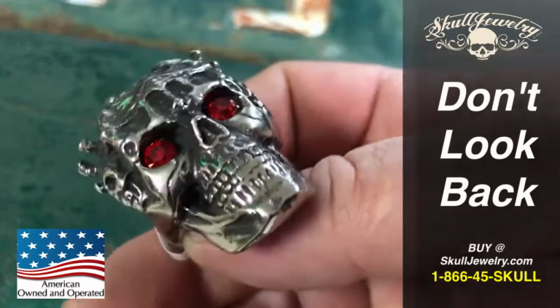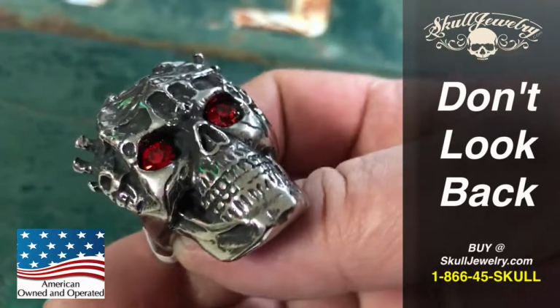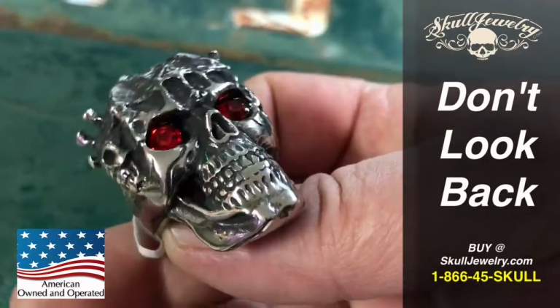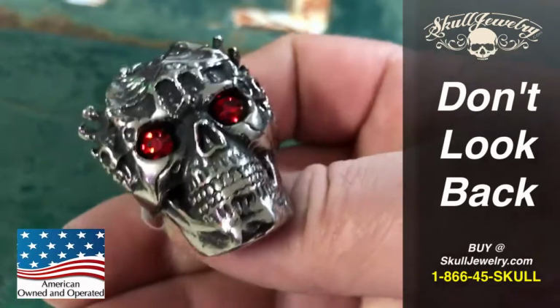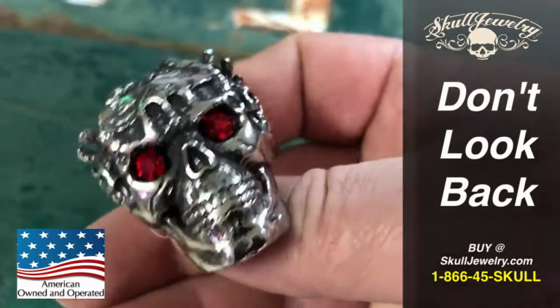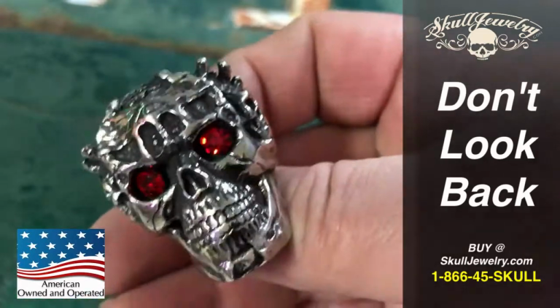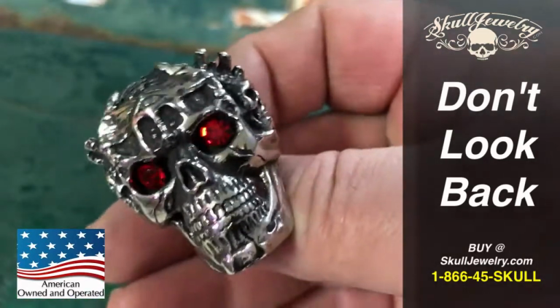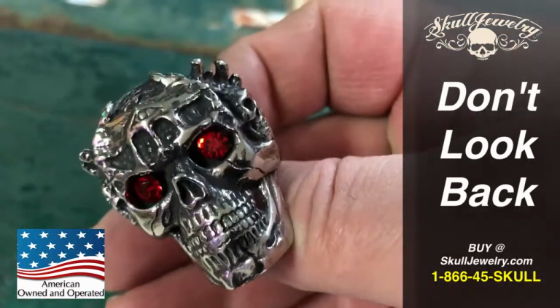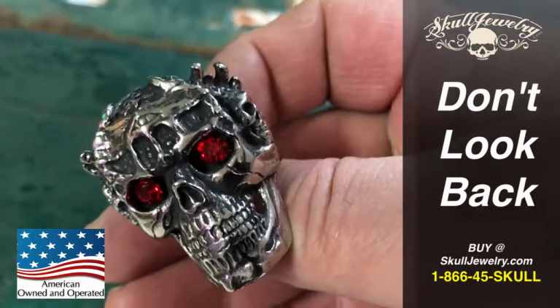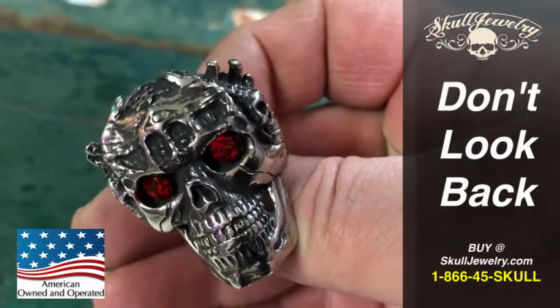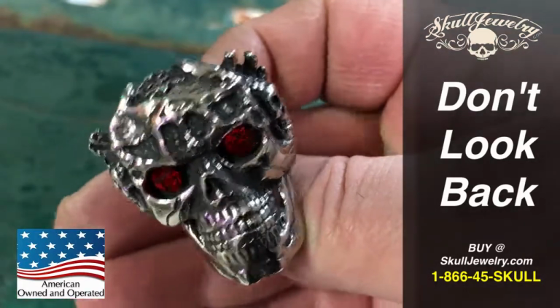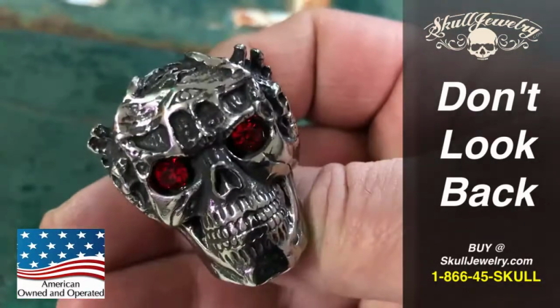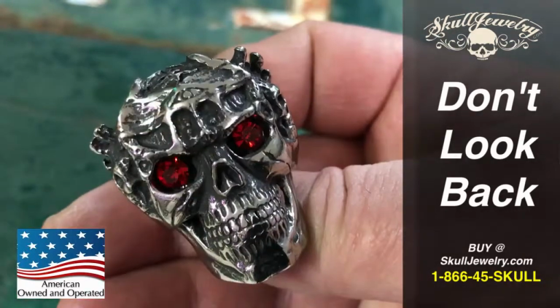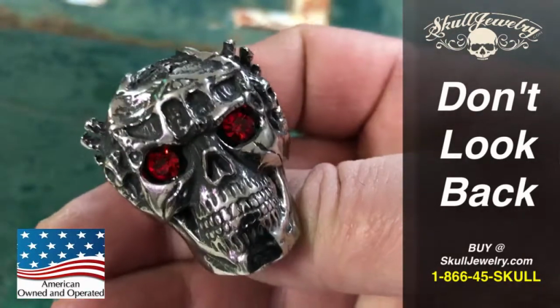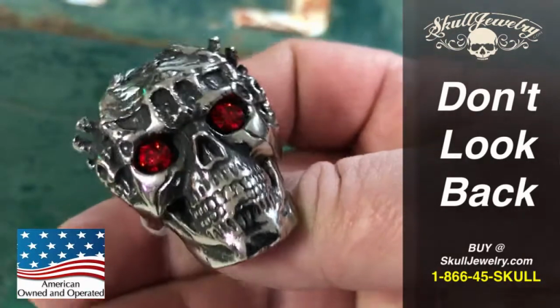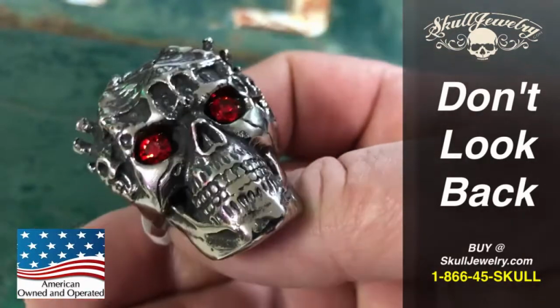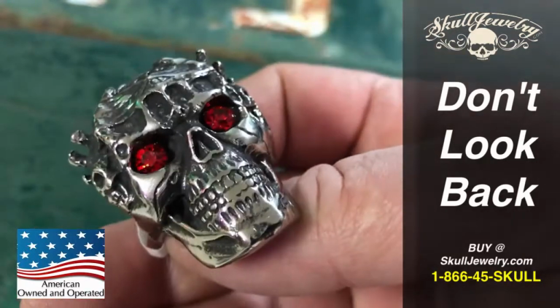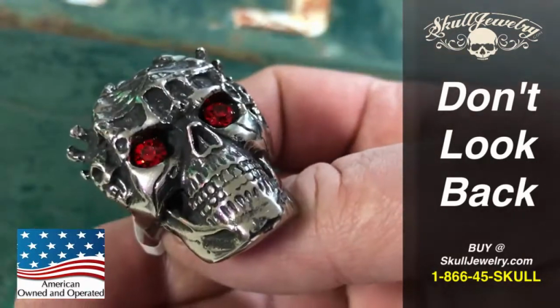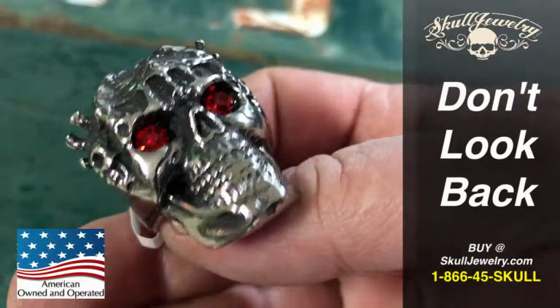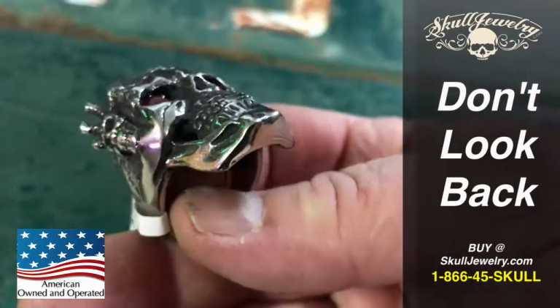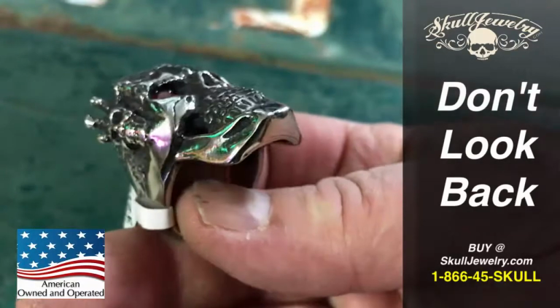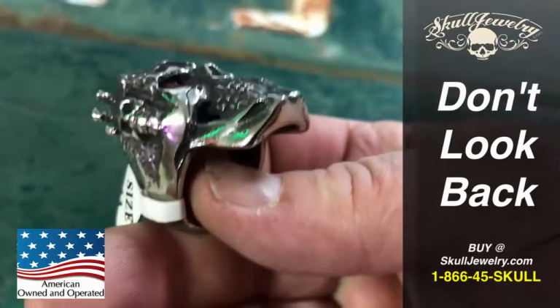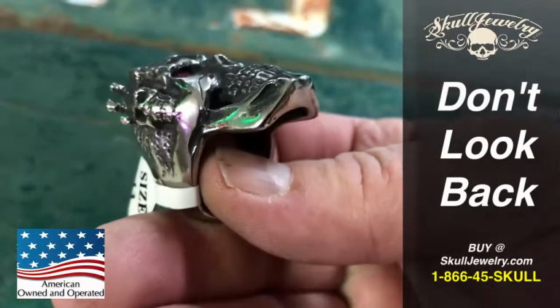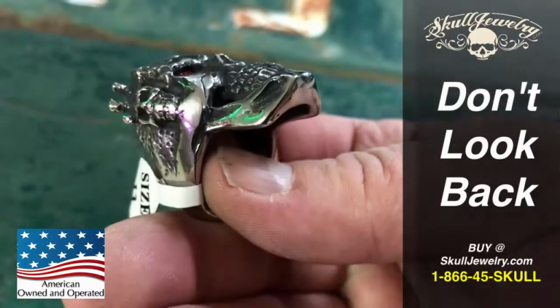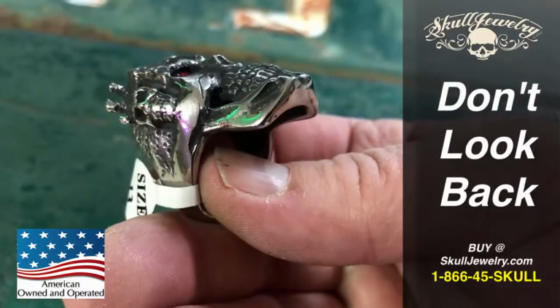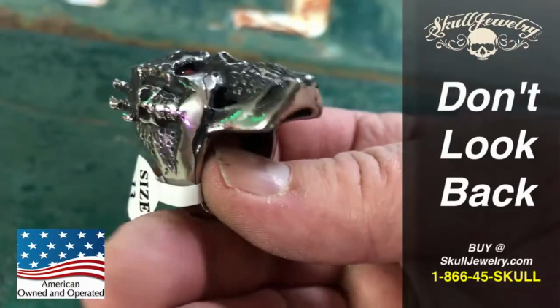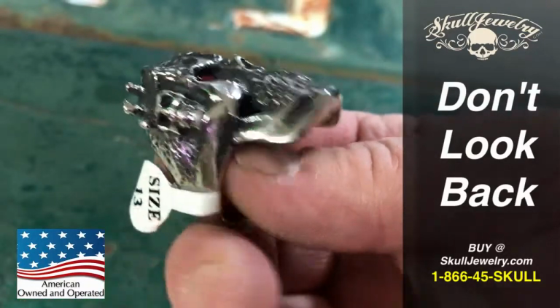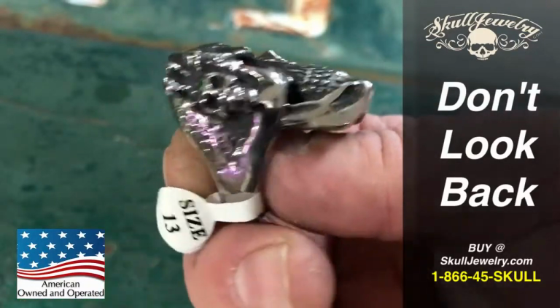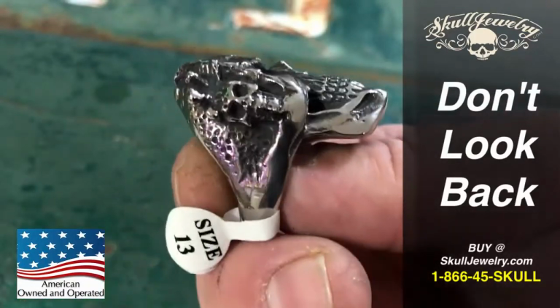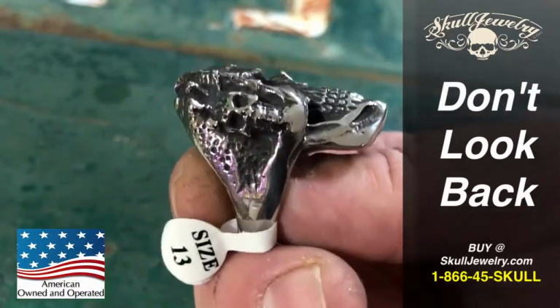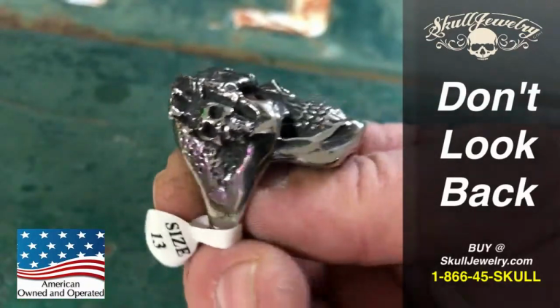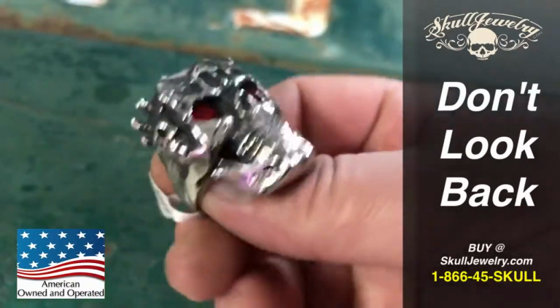Hey folks, SkullJewelry.com here. I want to introduce you to the brand new Don't Look Back big, bold and heavy skull ring.